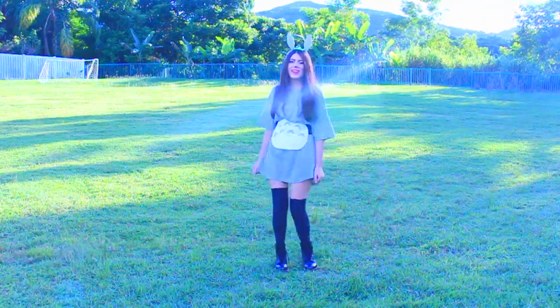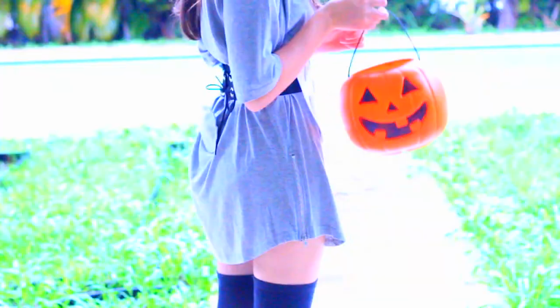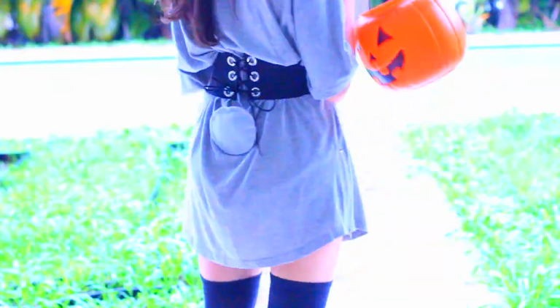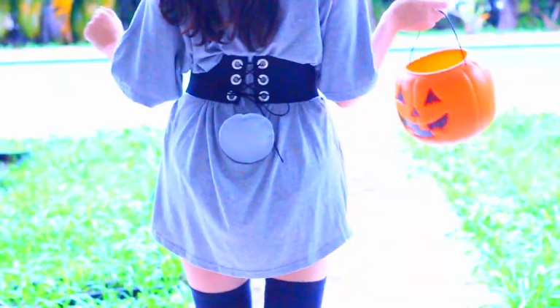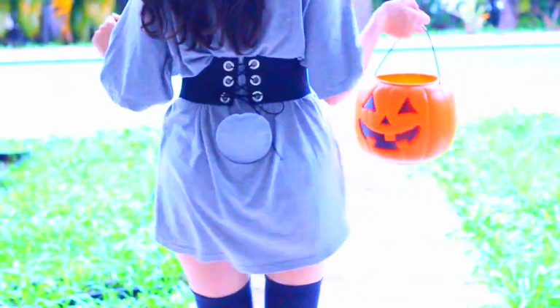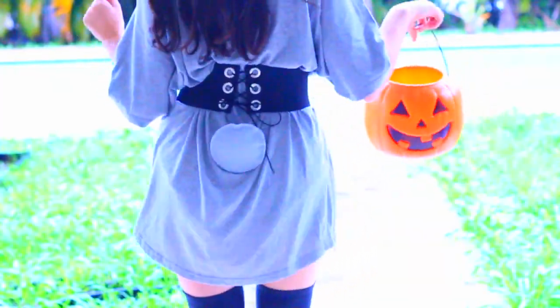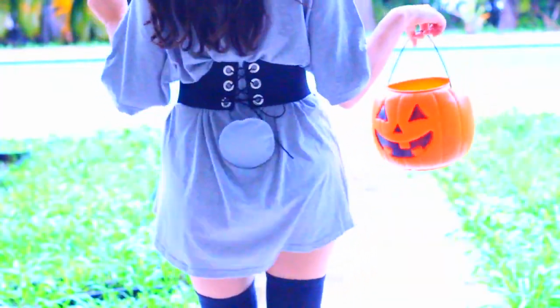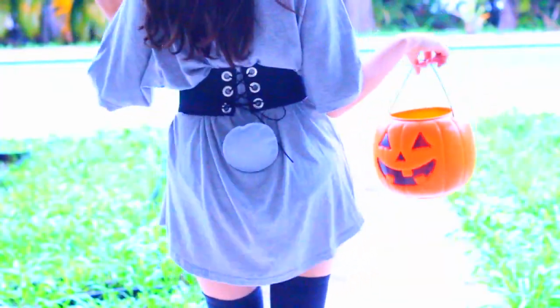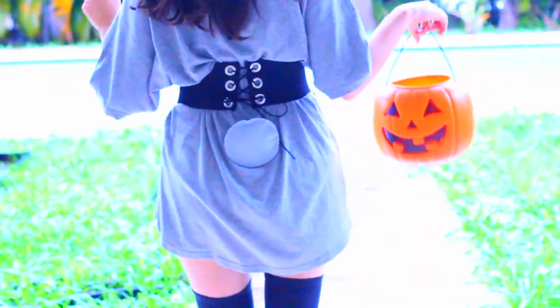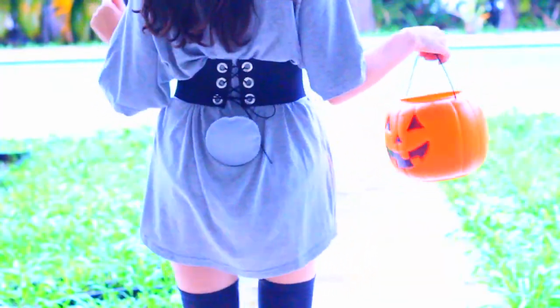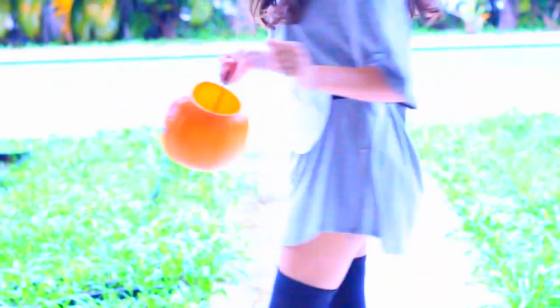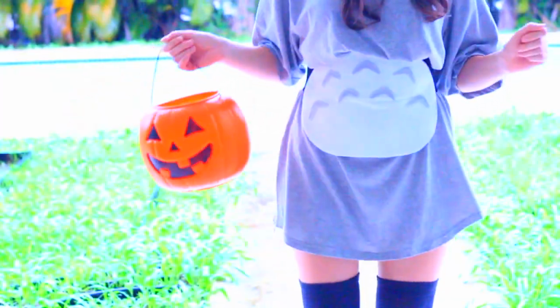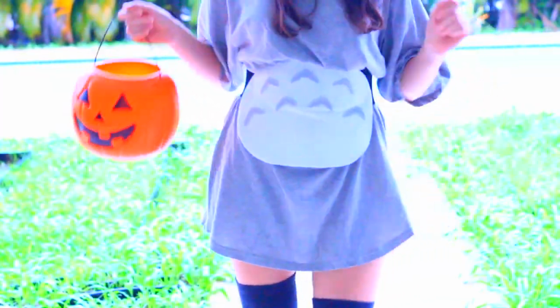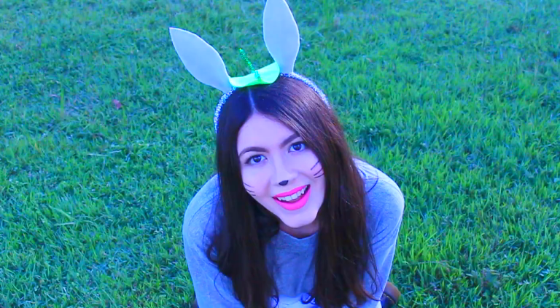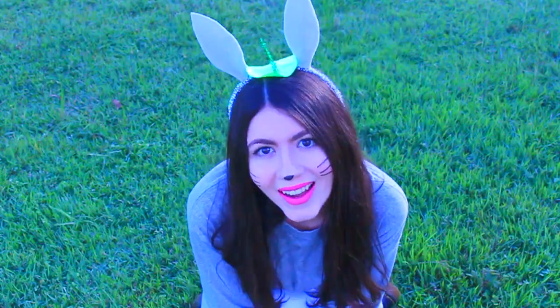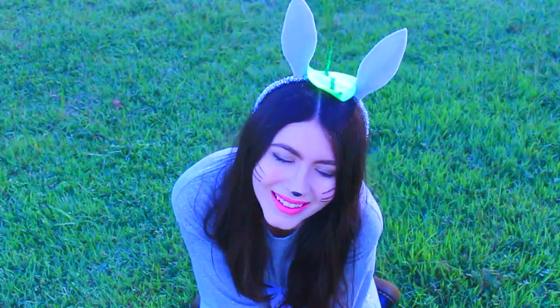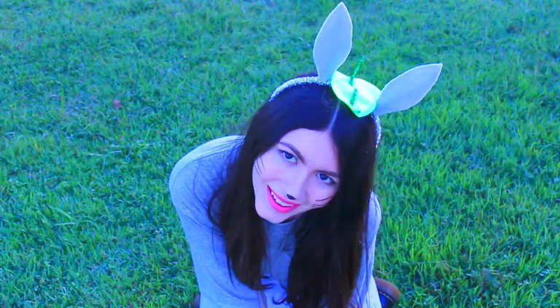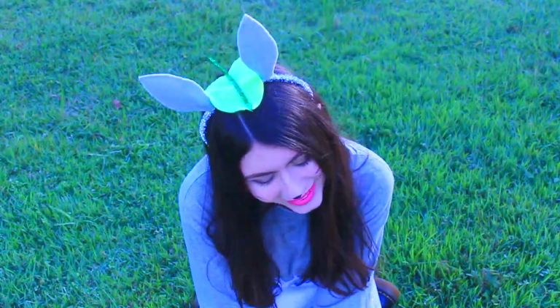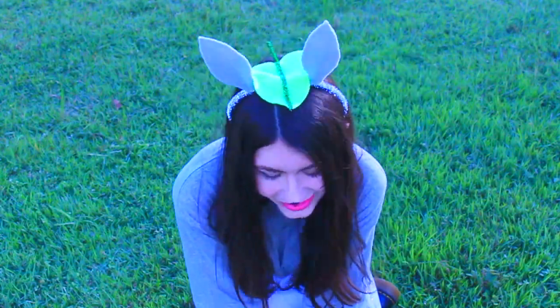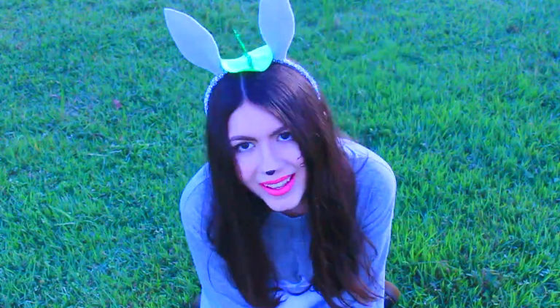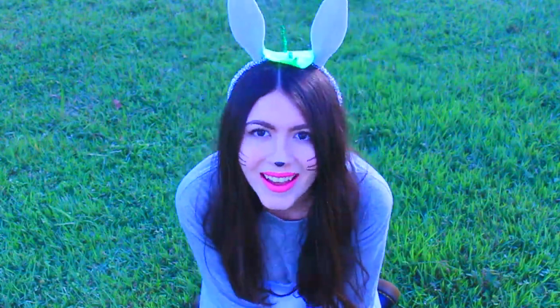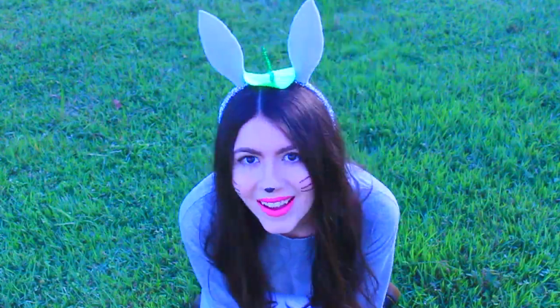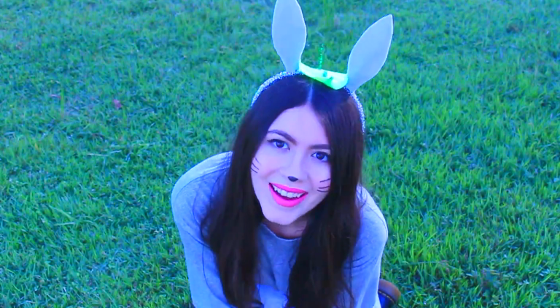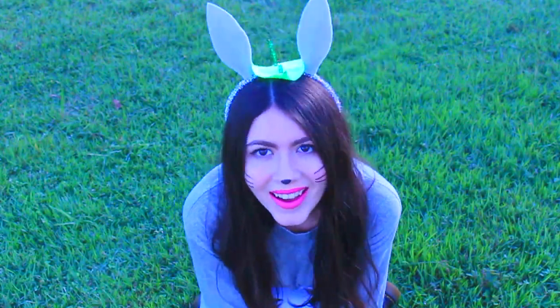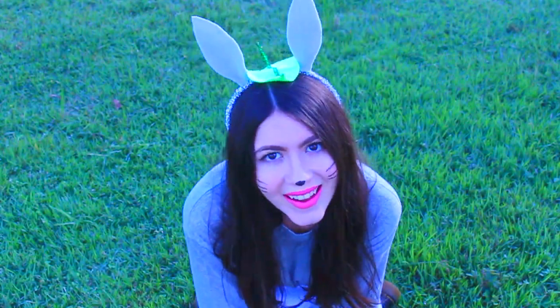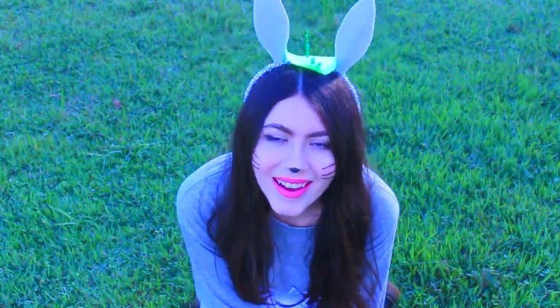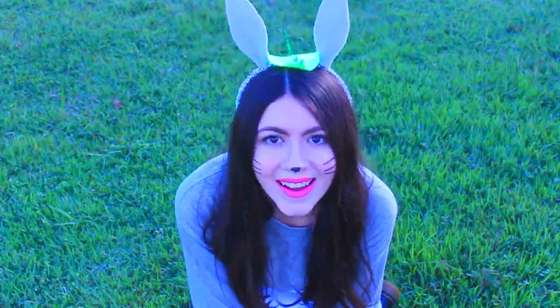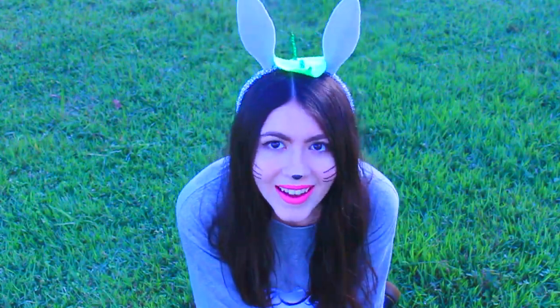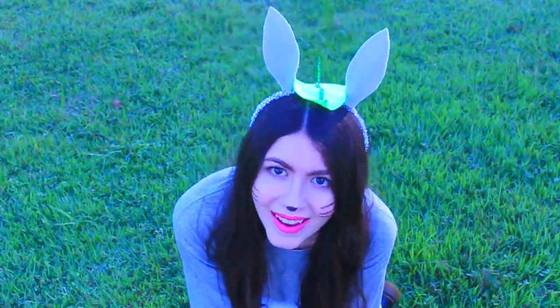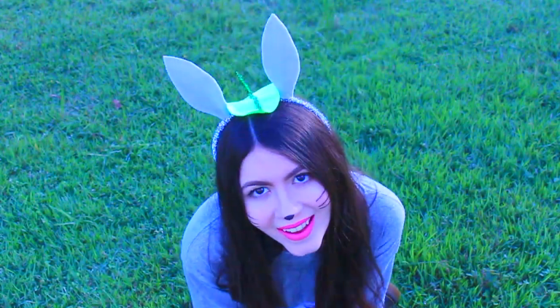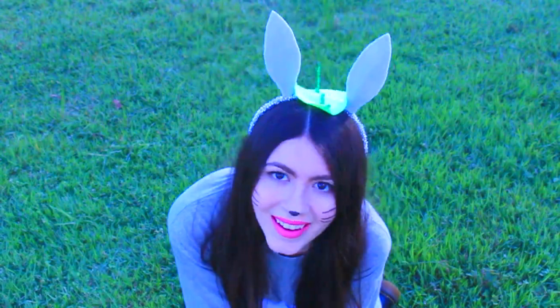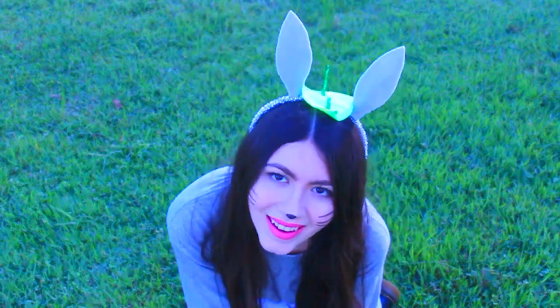¿Cuántos de ustedes son fans de todo? Yo amo sus películas, de las mejores películas que he visto.